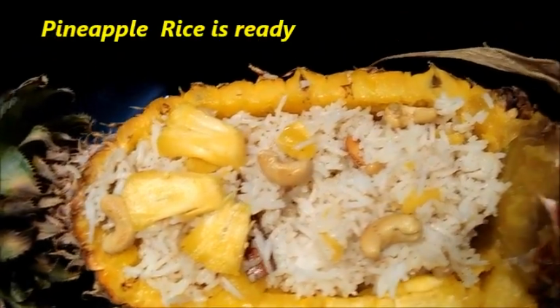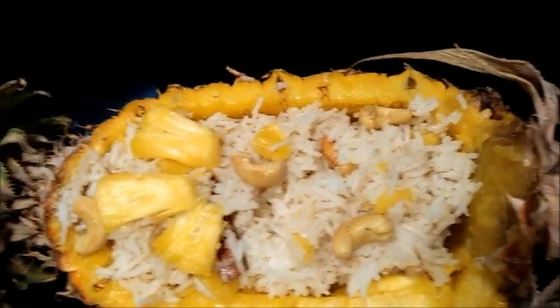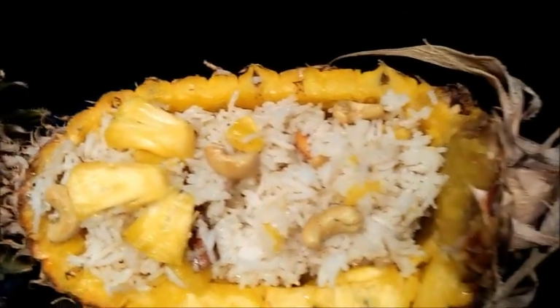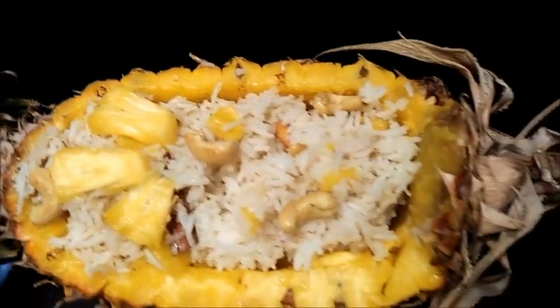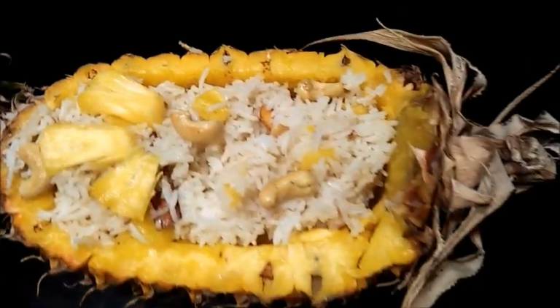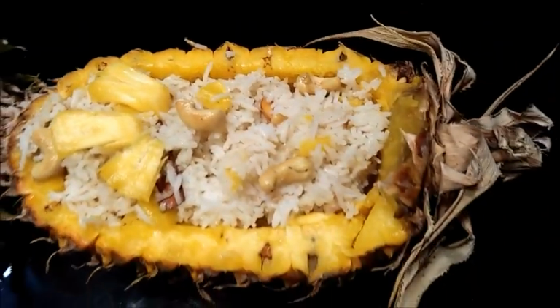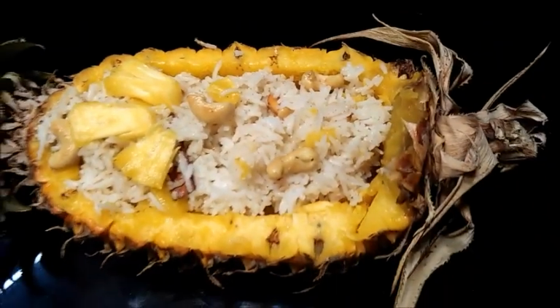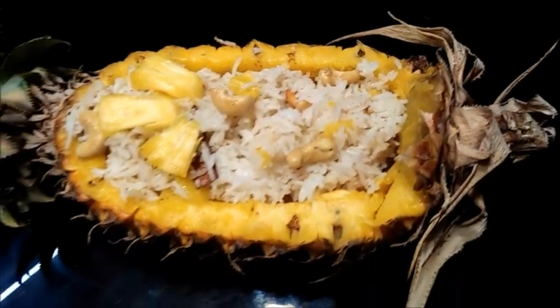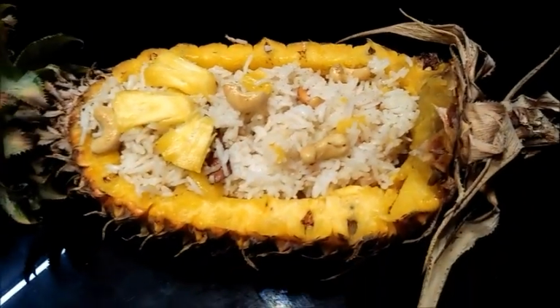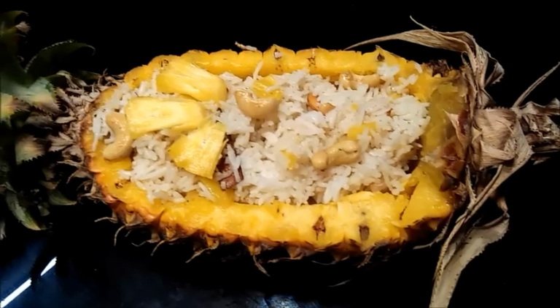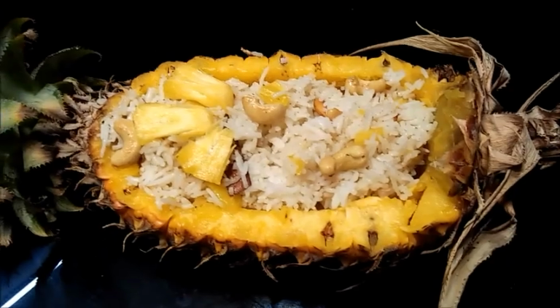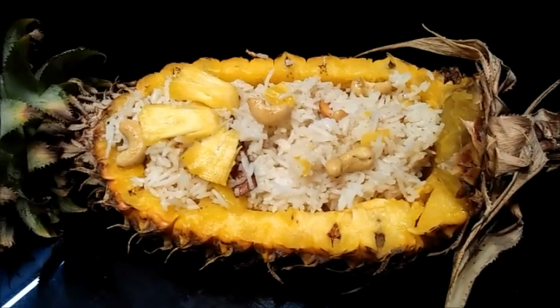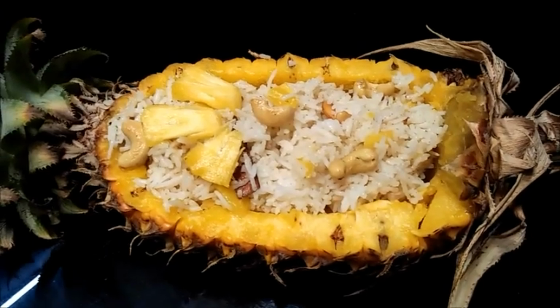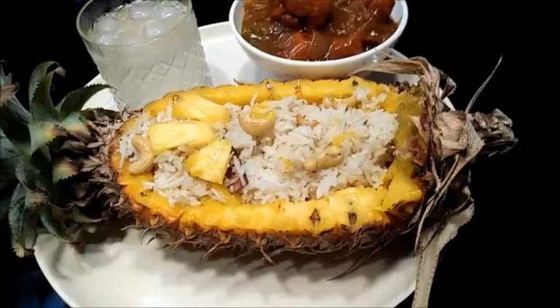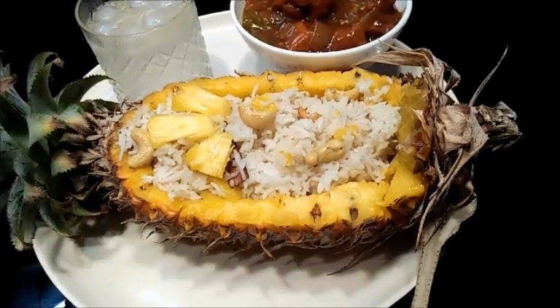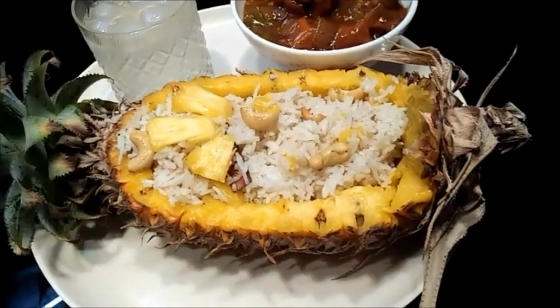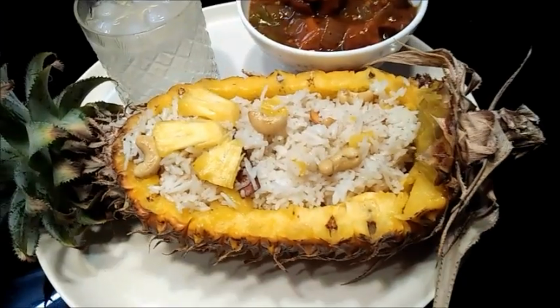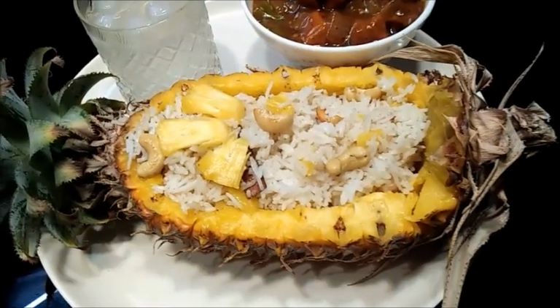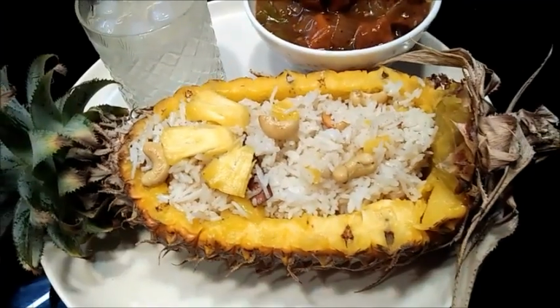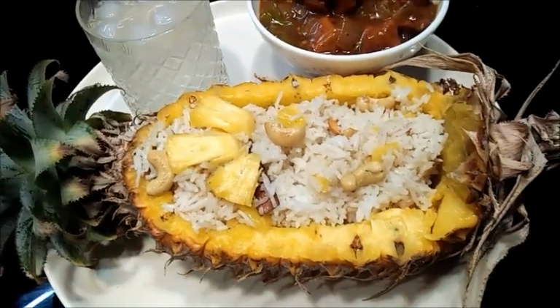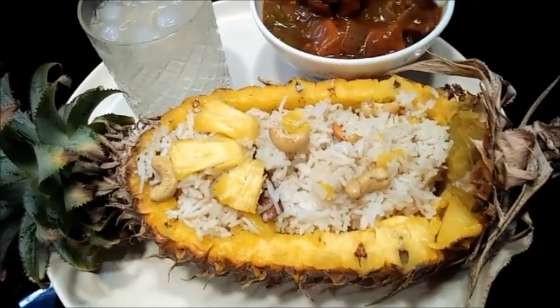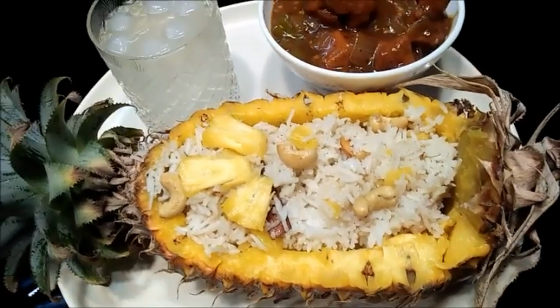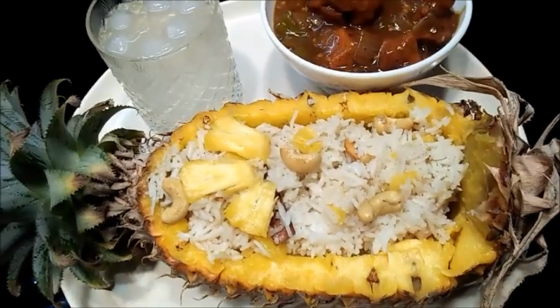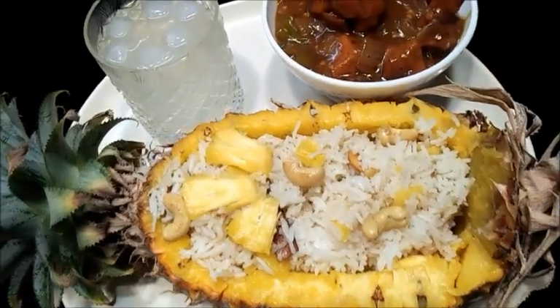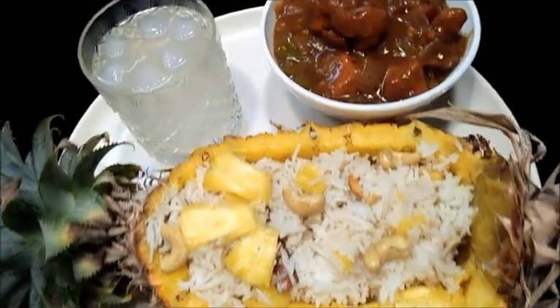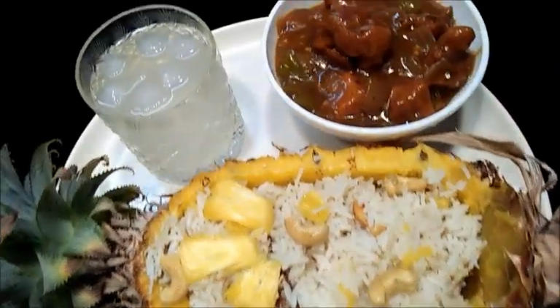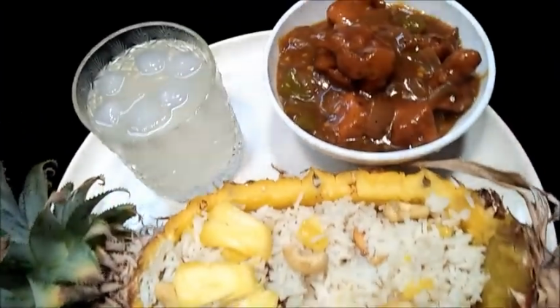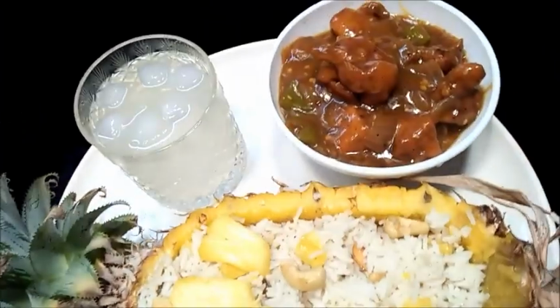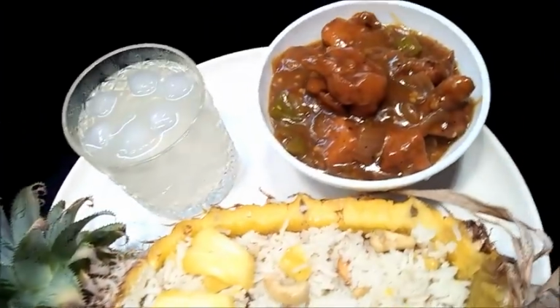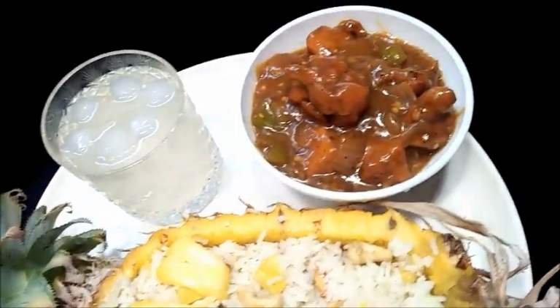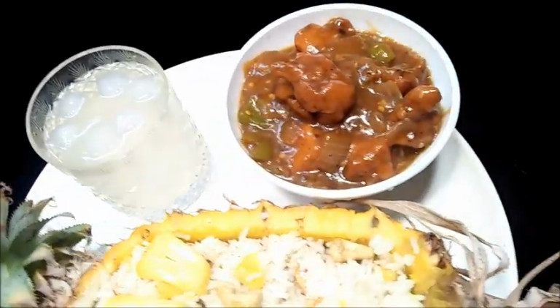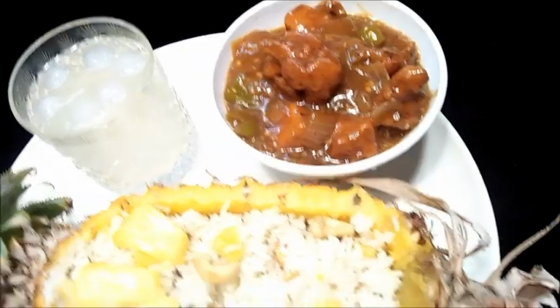If you want to eat the pineapple rice, please try and give feedback. Thank you. Thanks for watching.